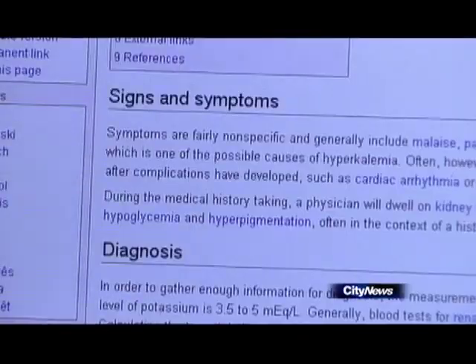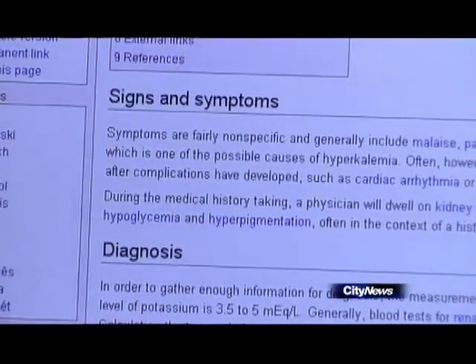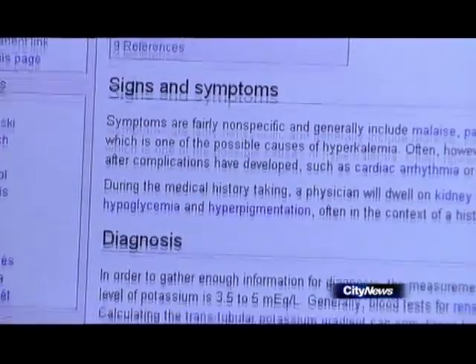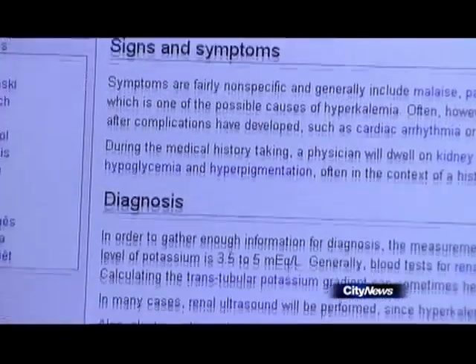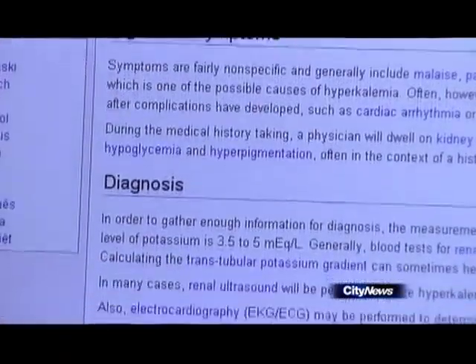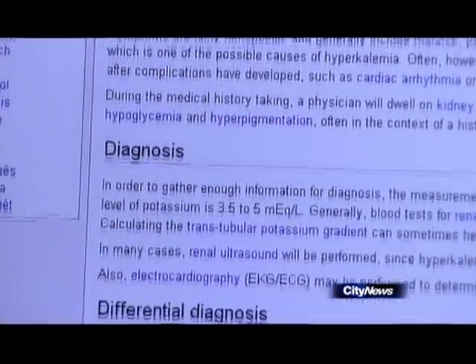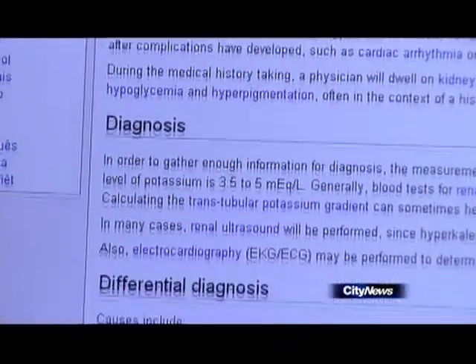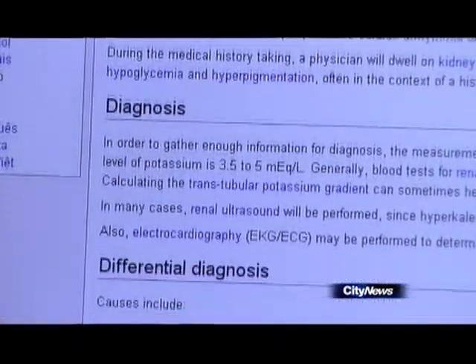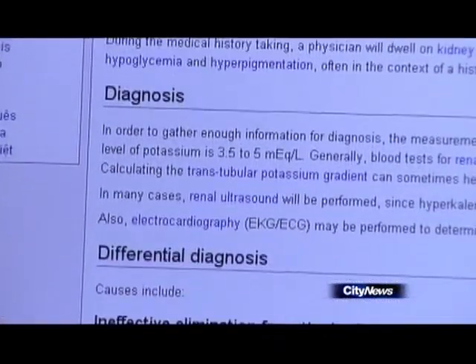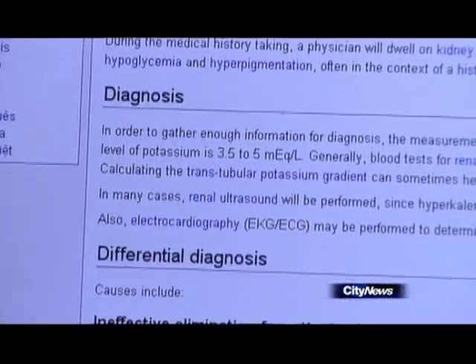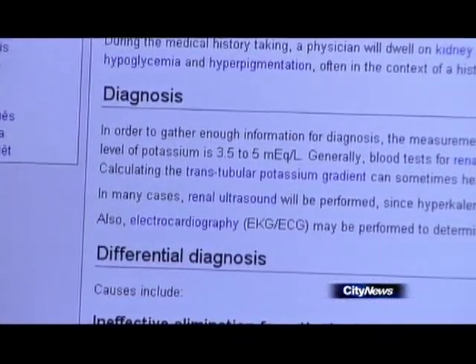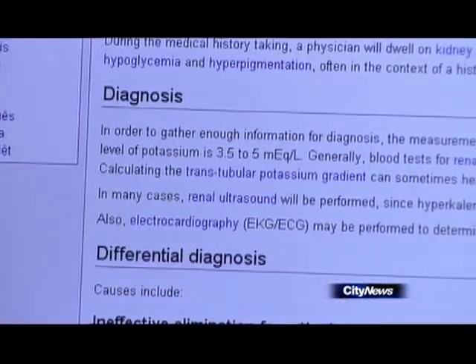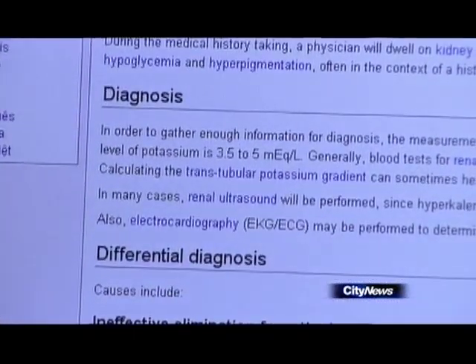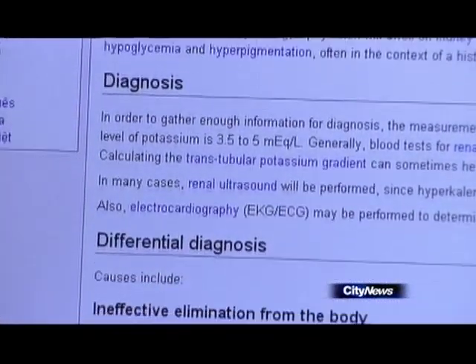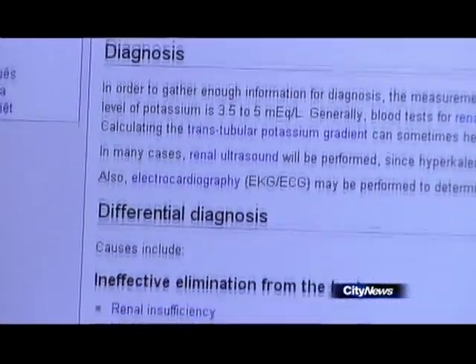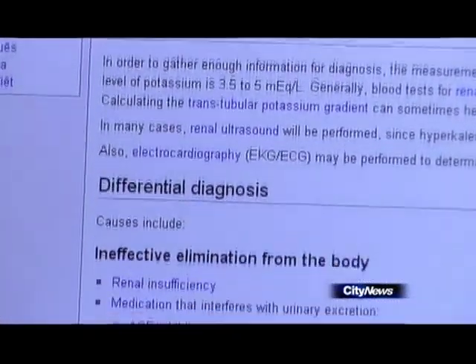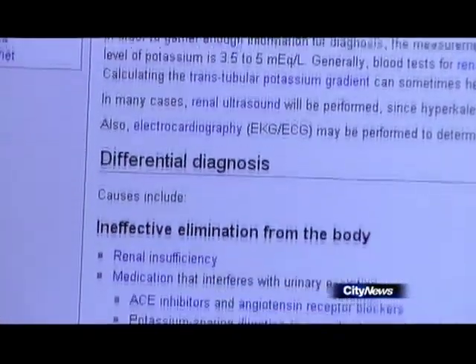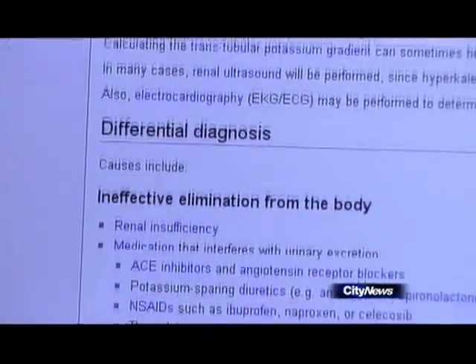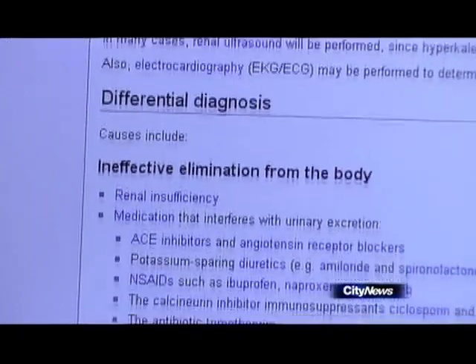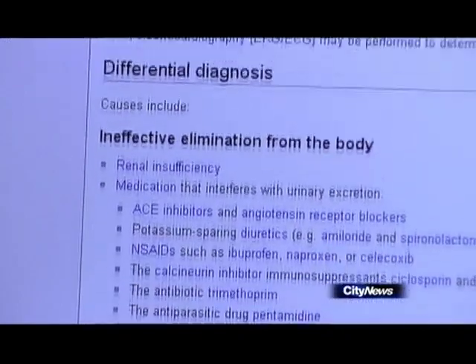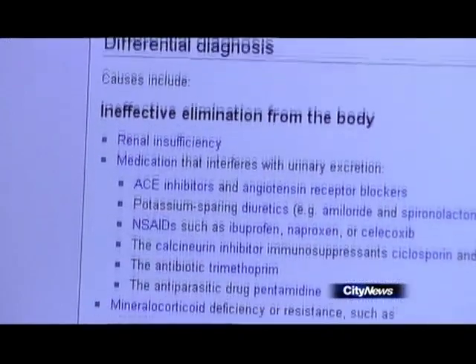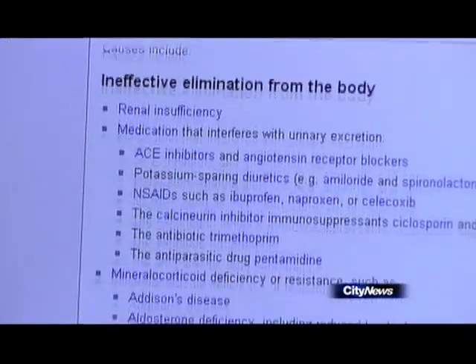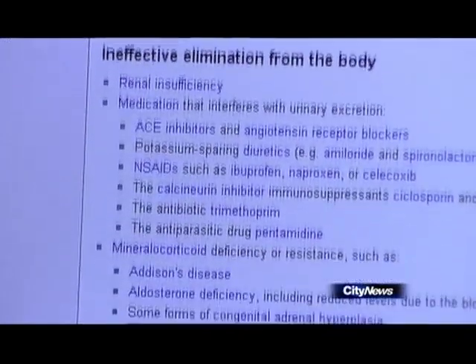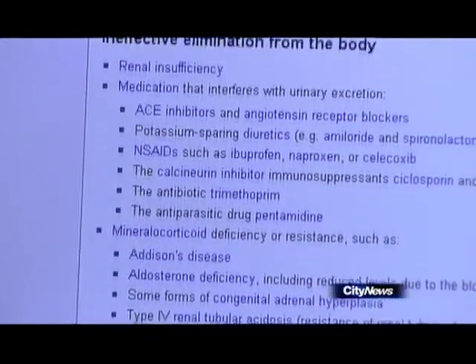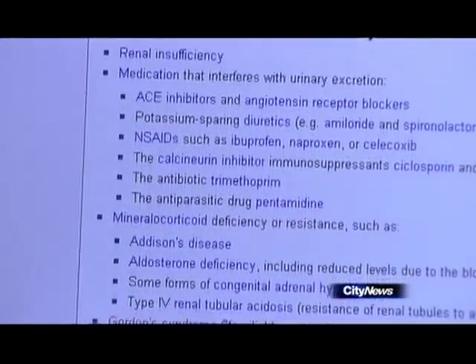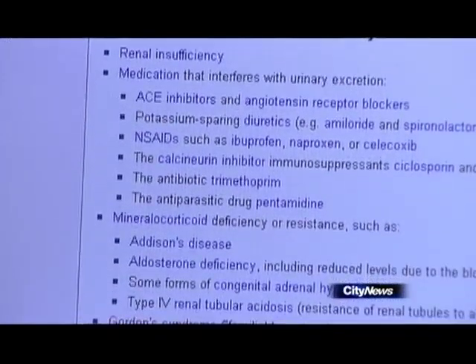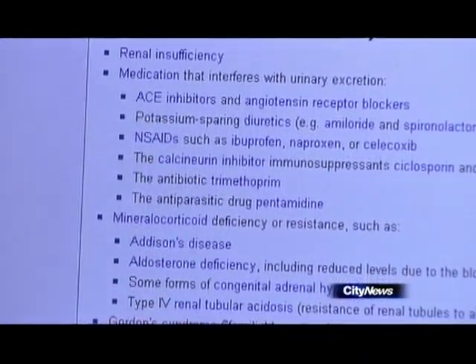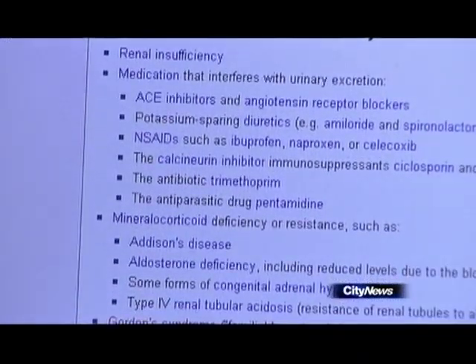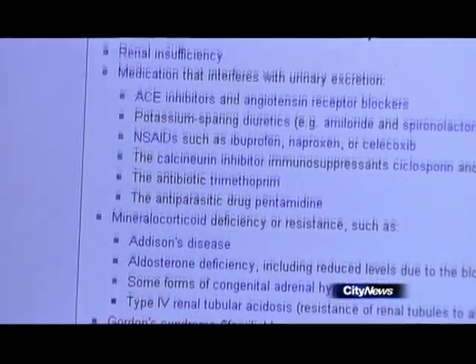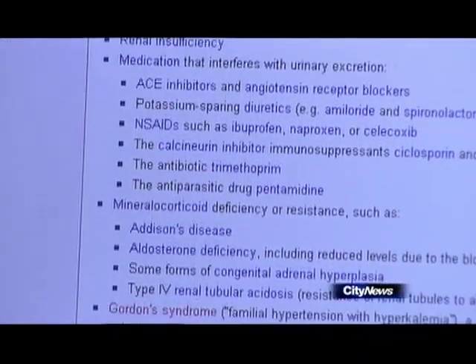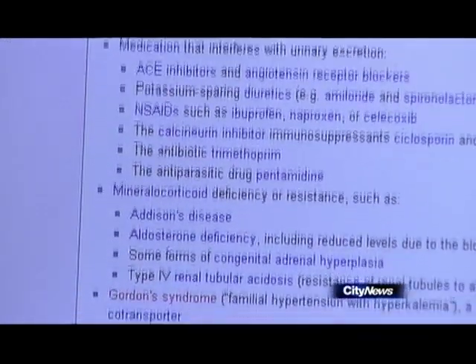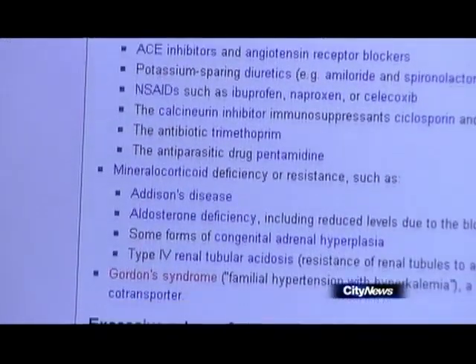Researchers found that Wikipedia had an alarming amount of missing information about adverse reactions and drug interactions.